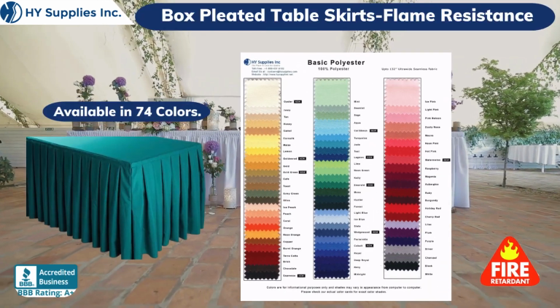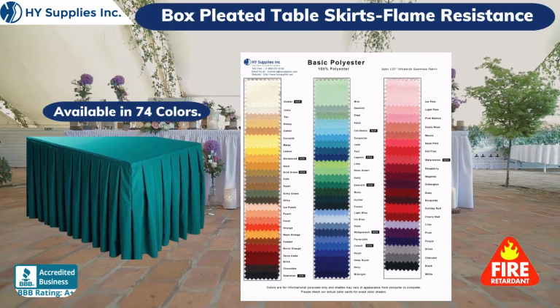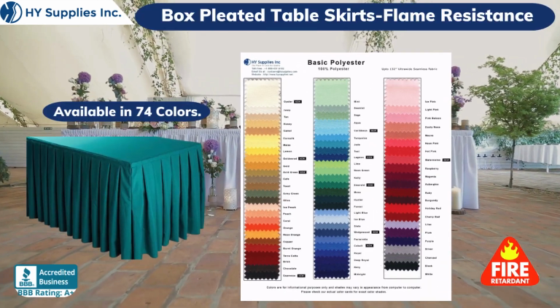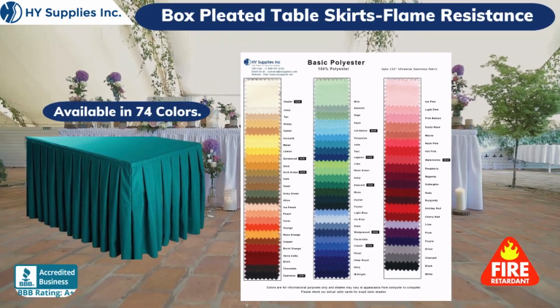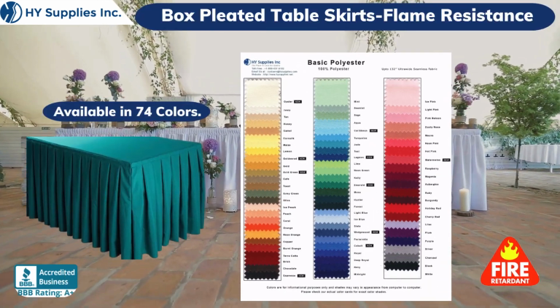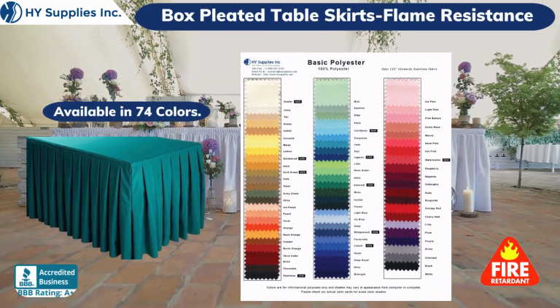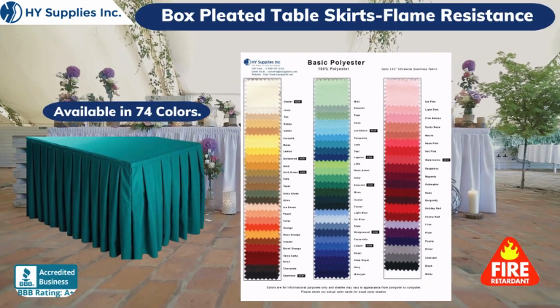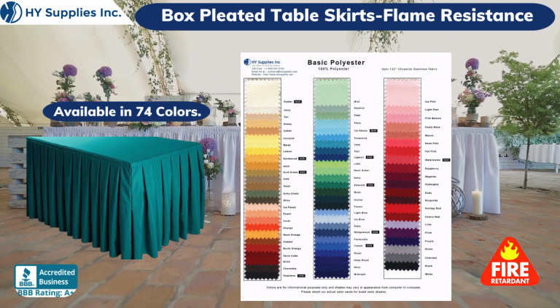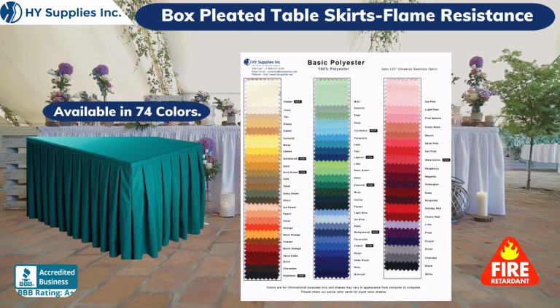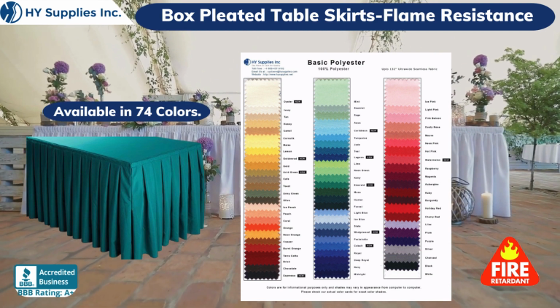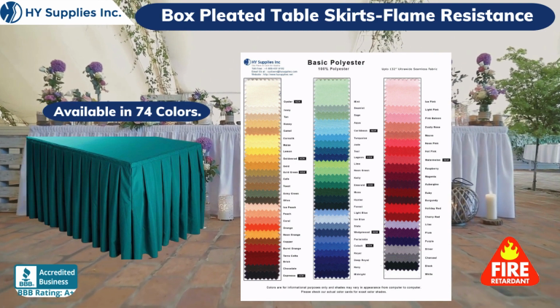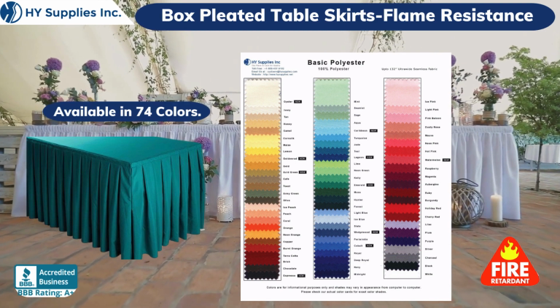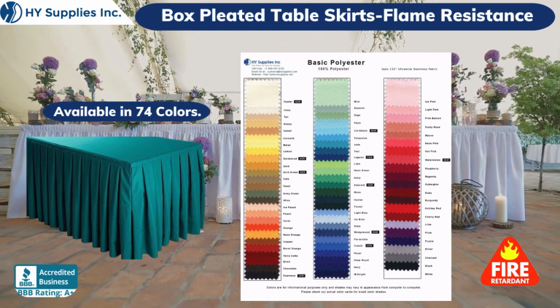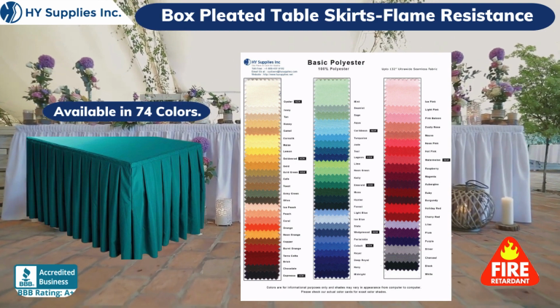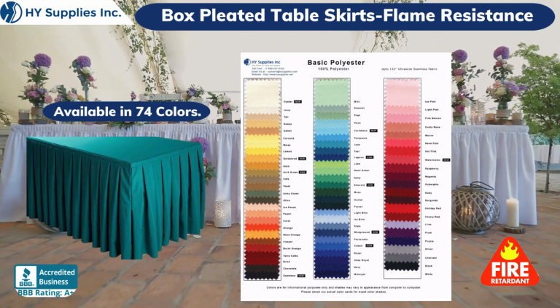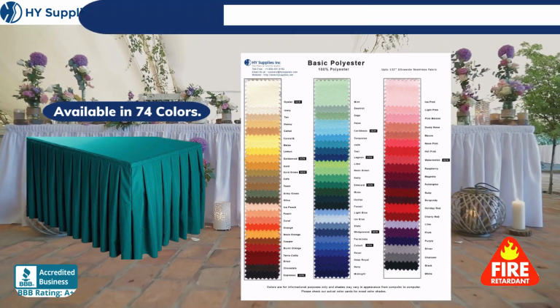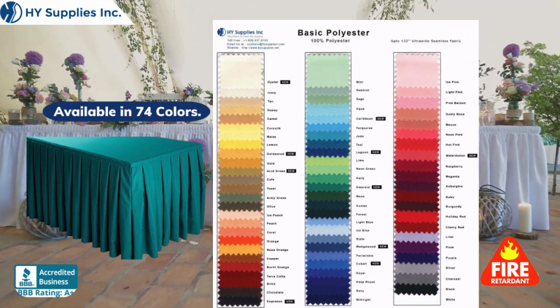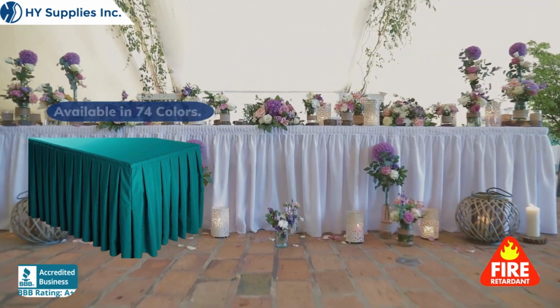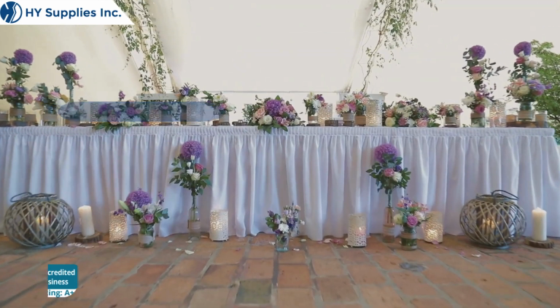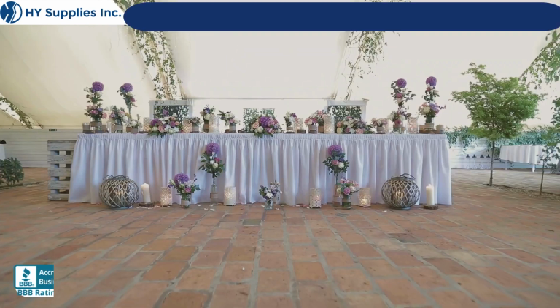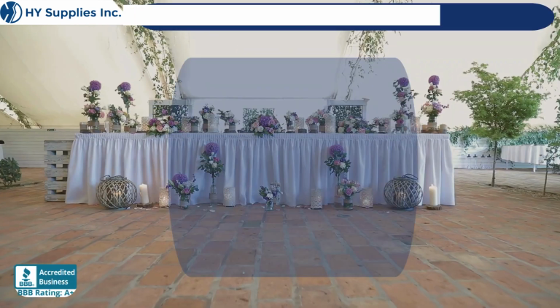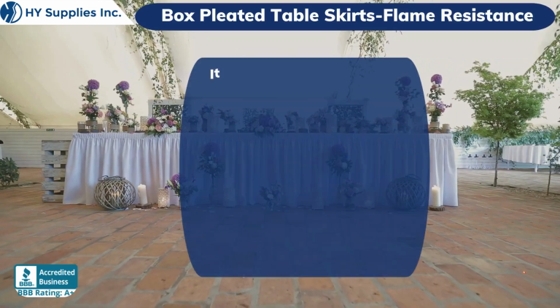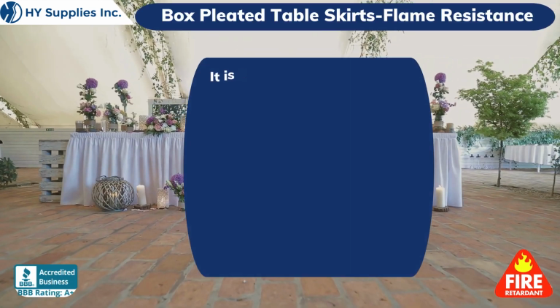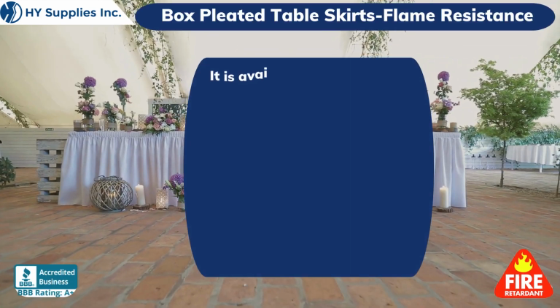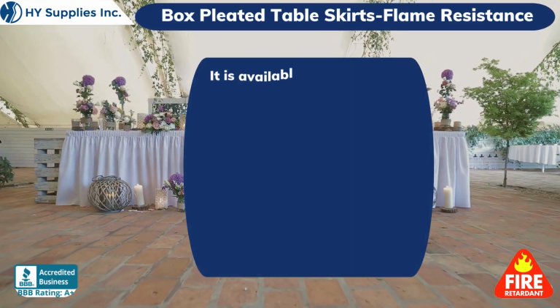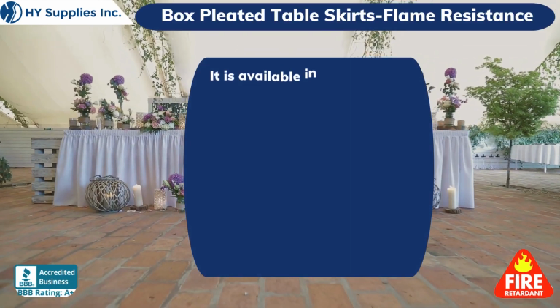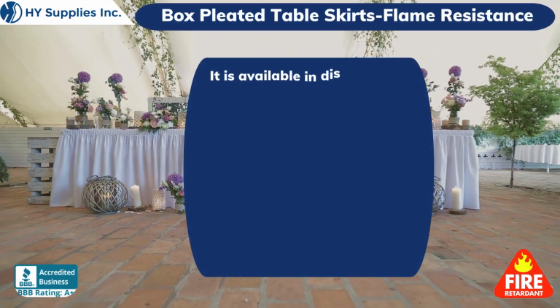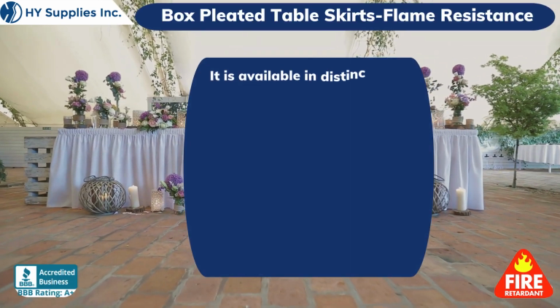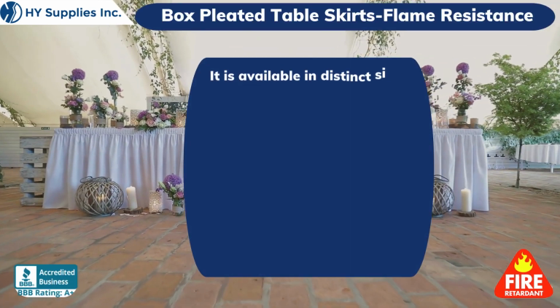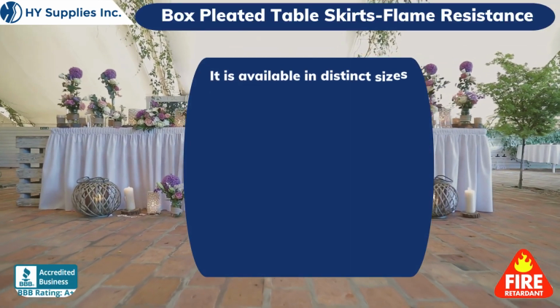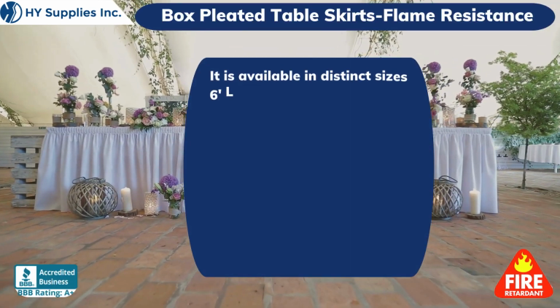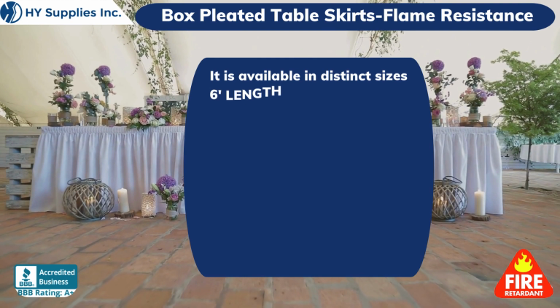Available in 74 assorted colors. It is available in distinct sizes.